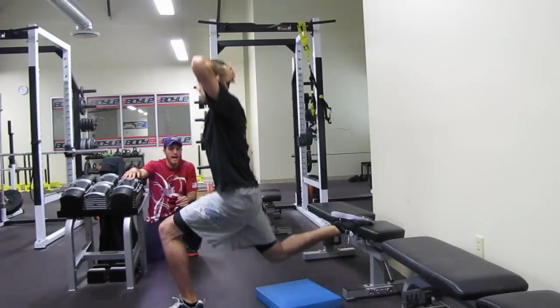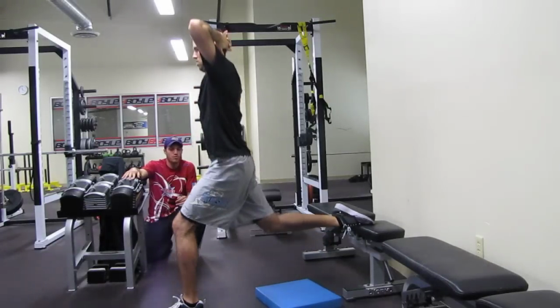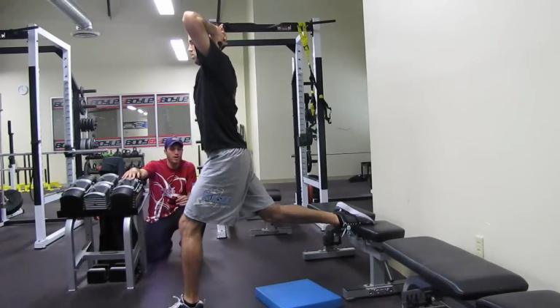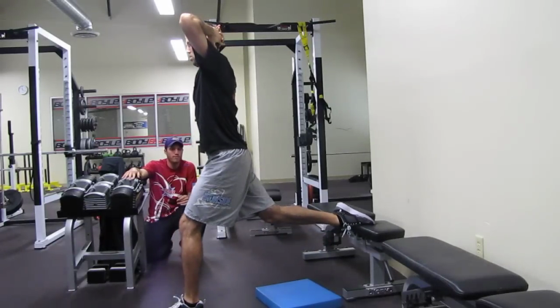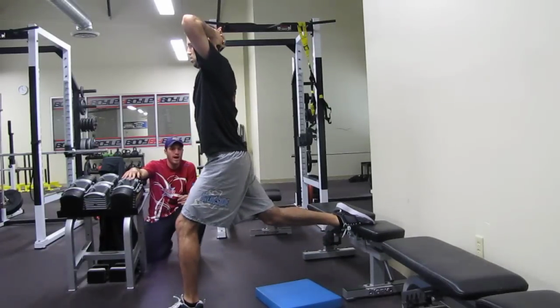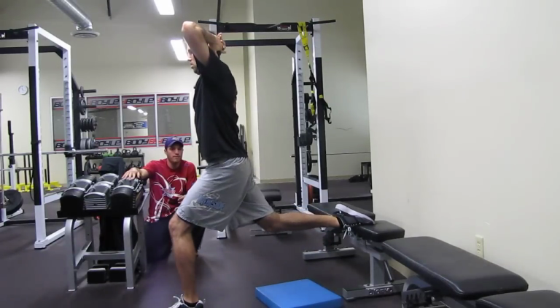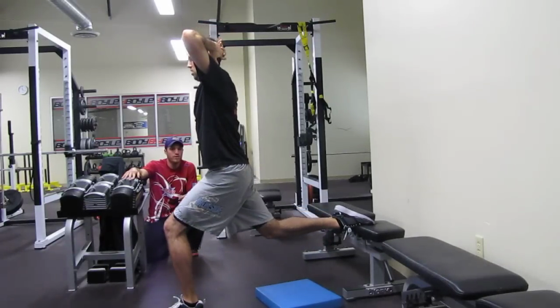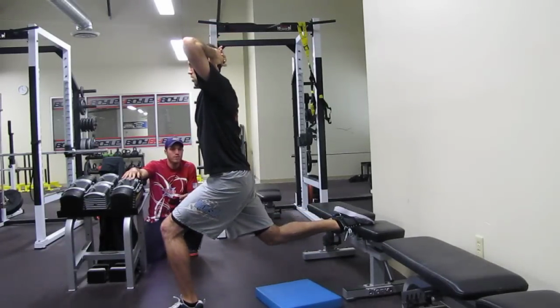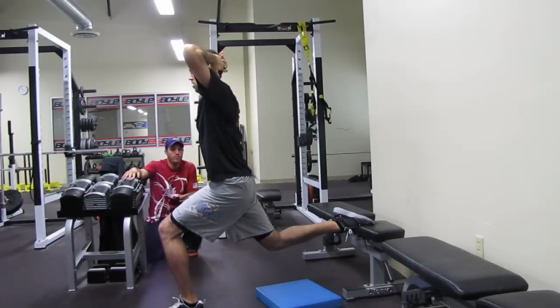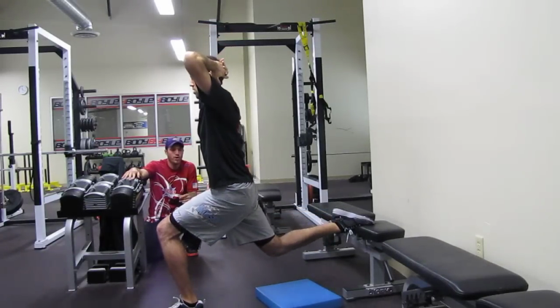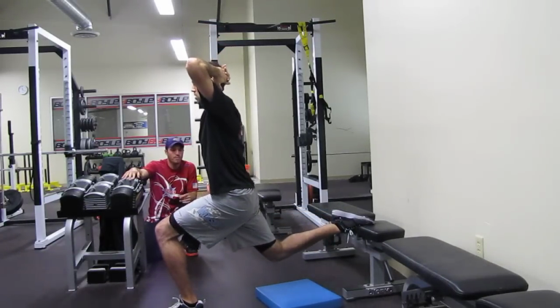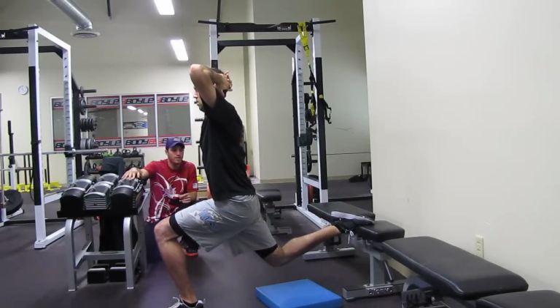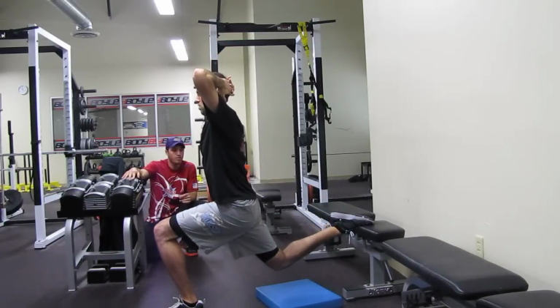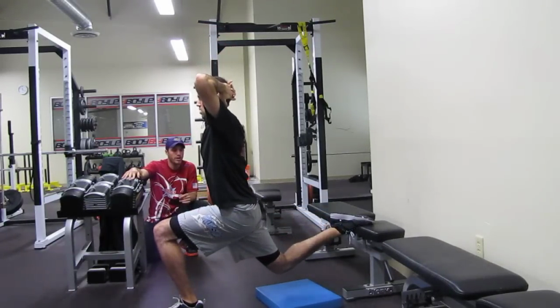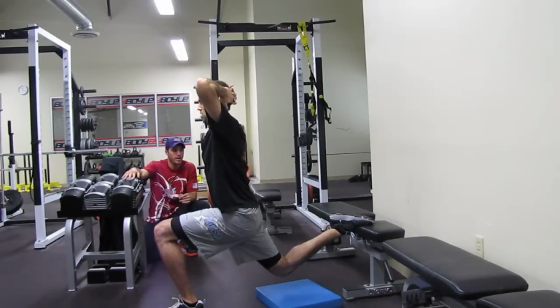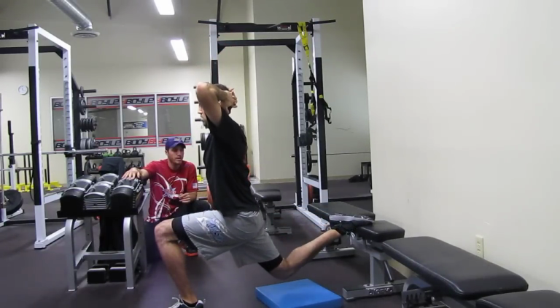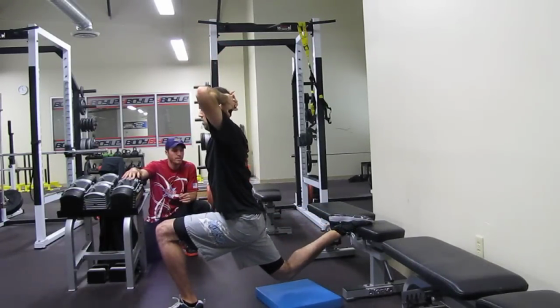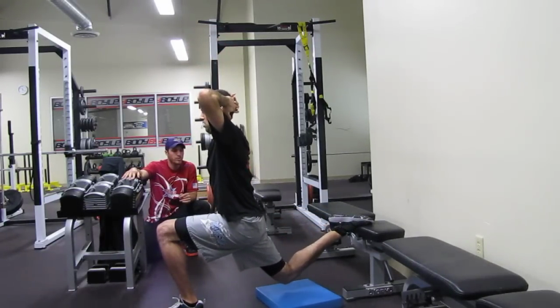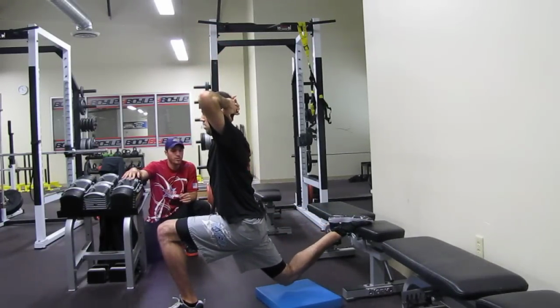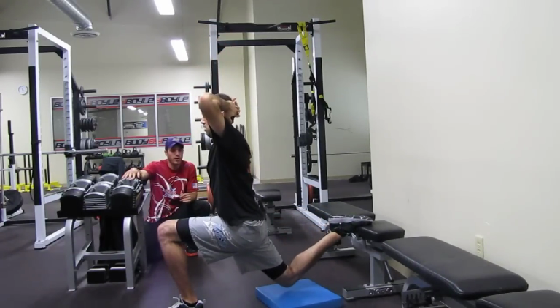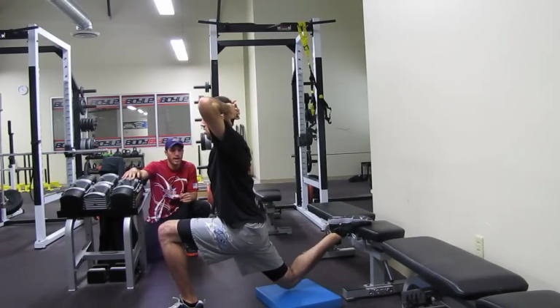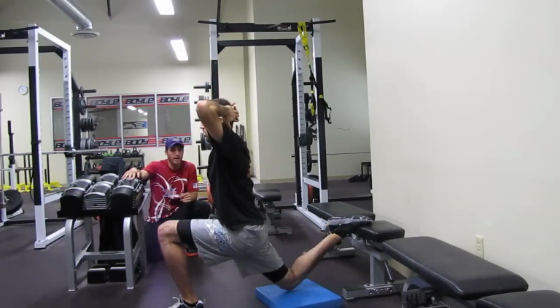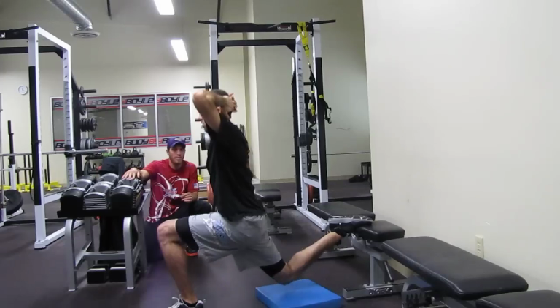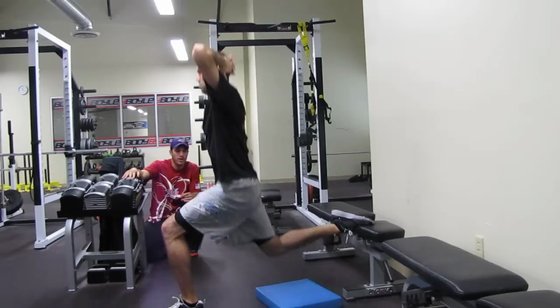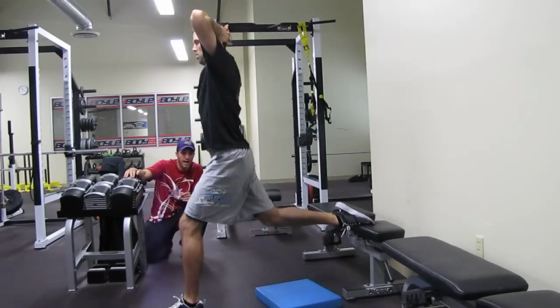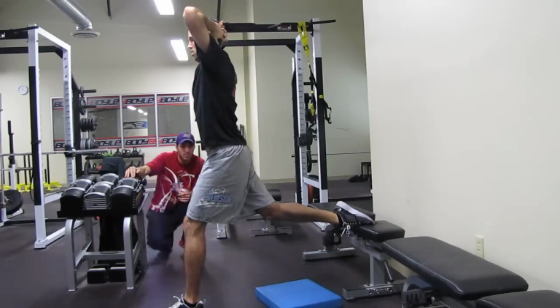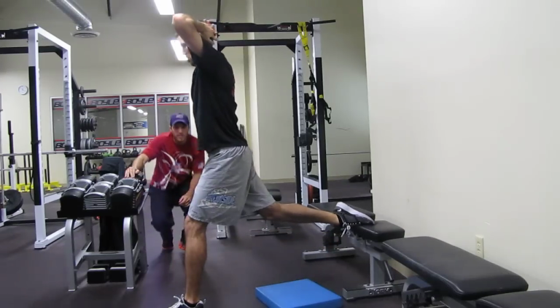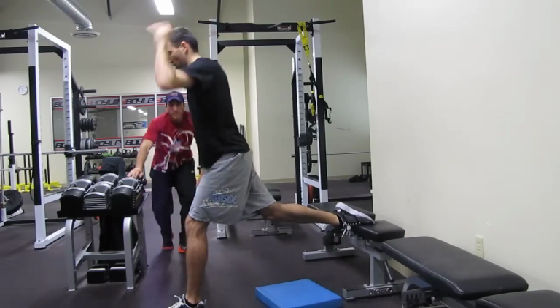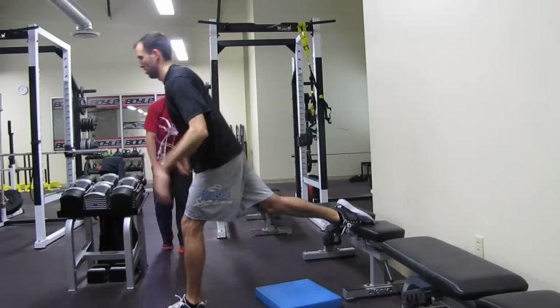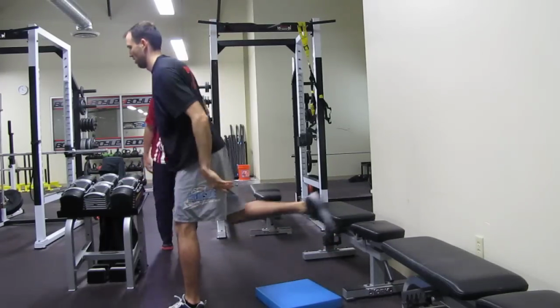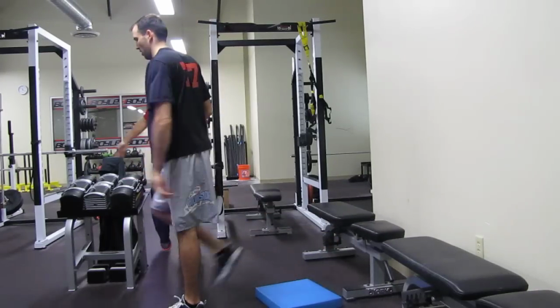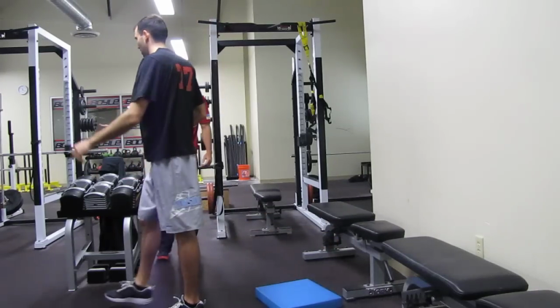Last one — five, four, three, two, and up. Very nice. All right, it's 2012.